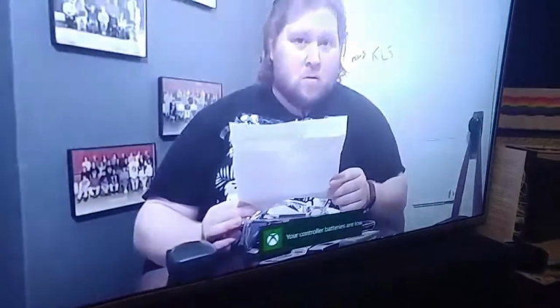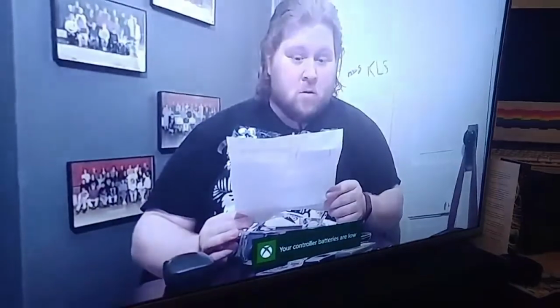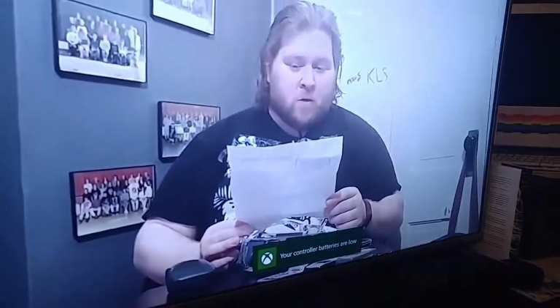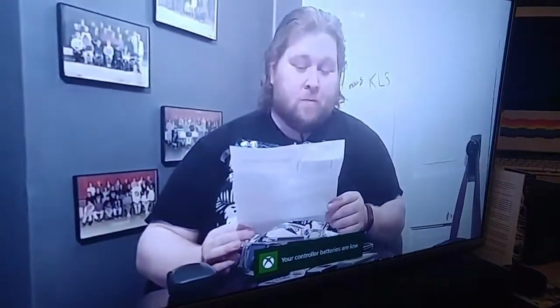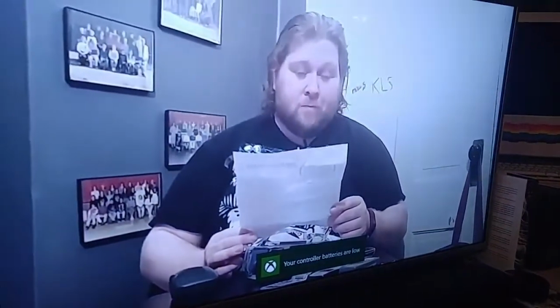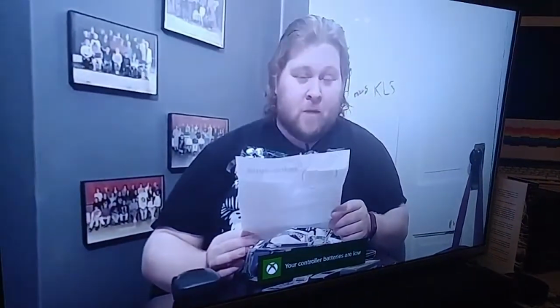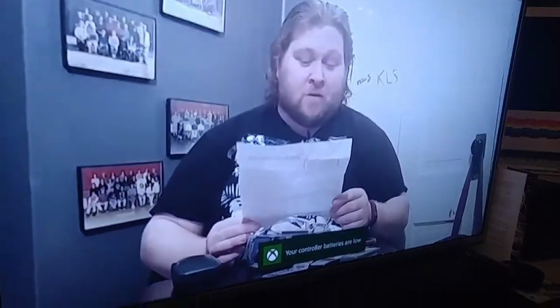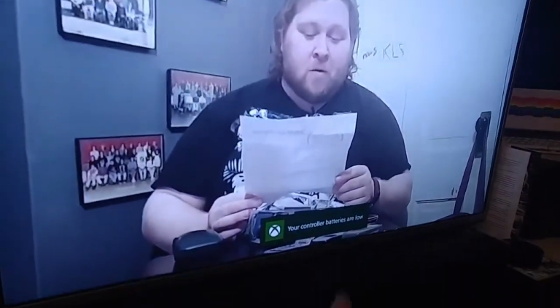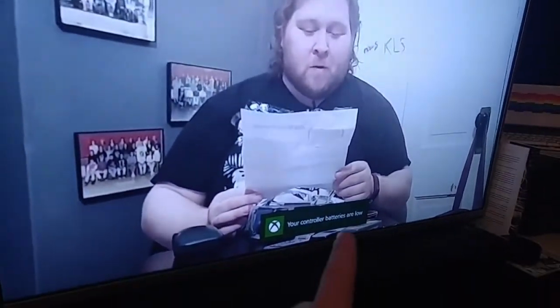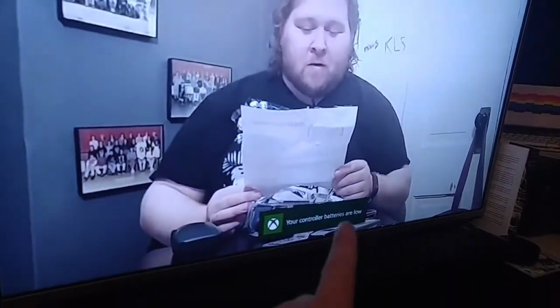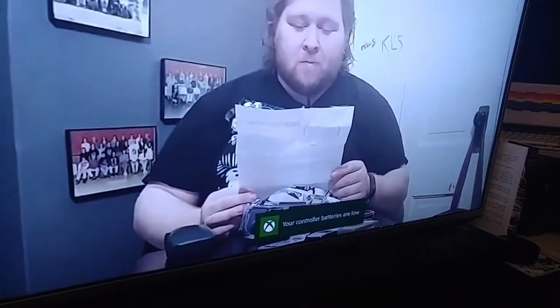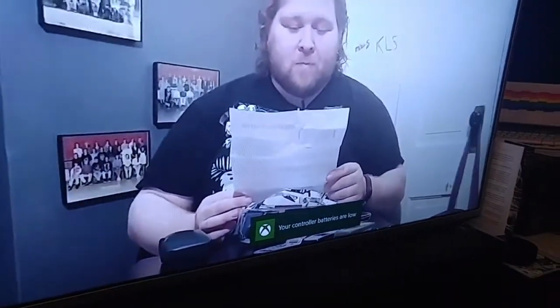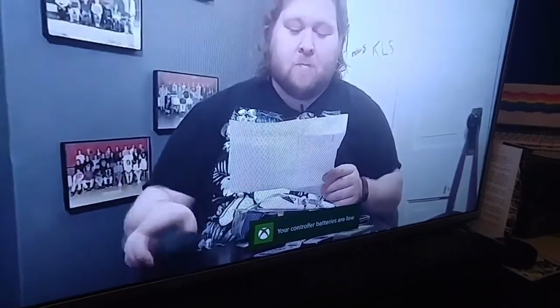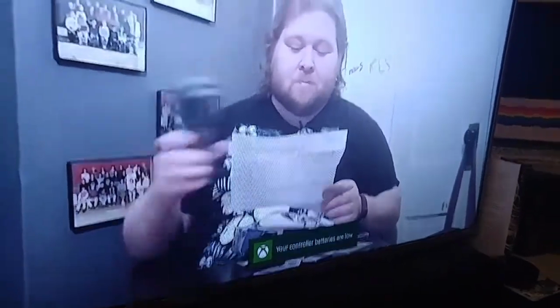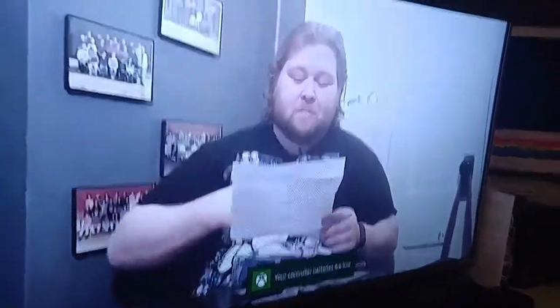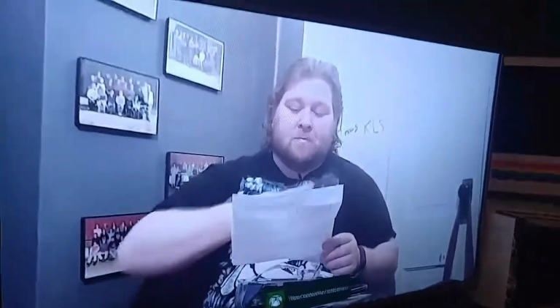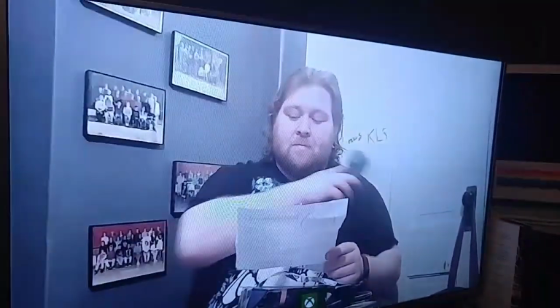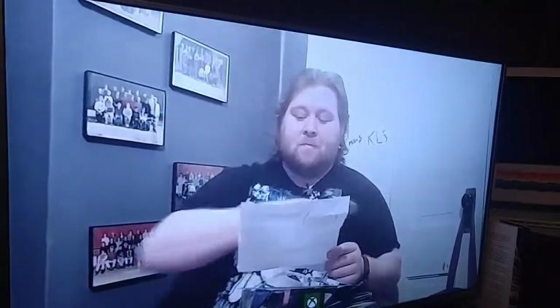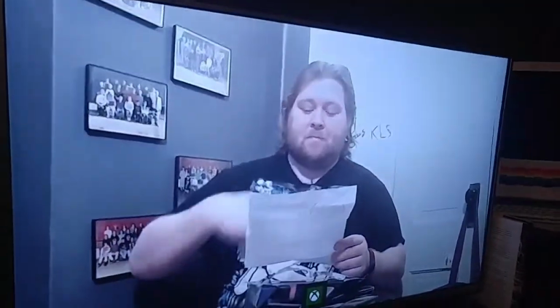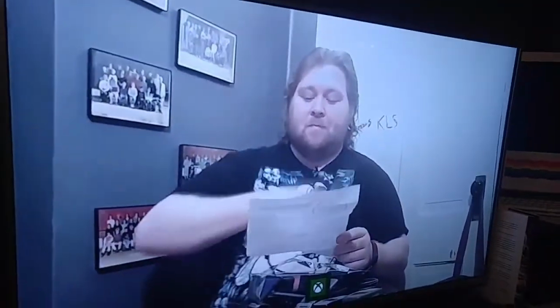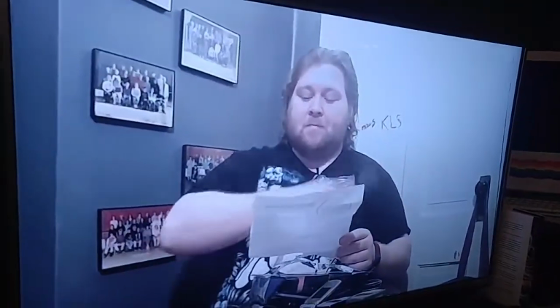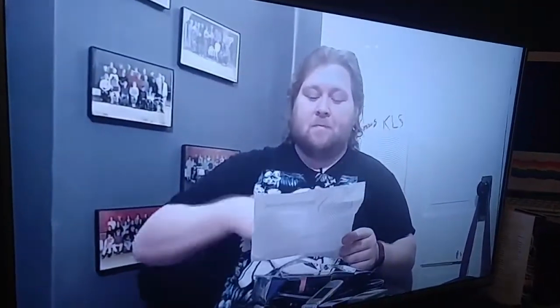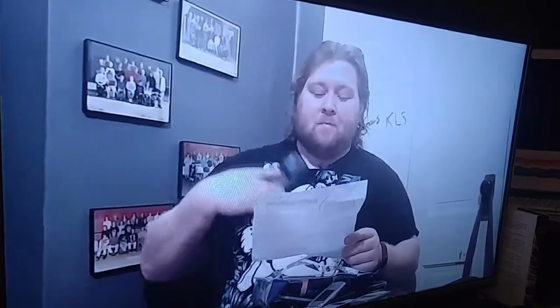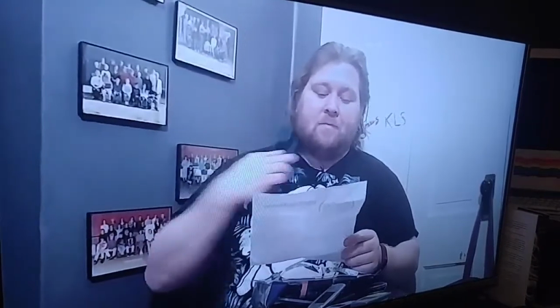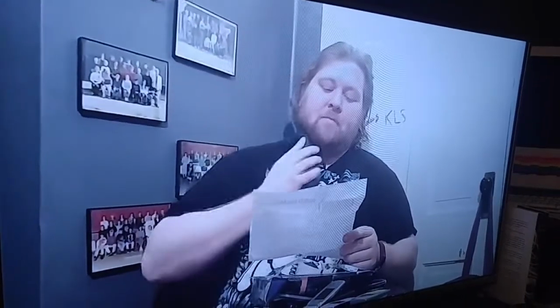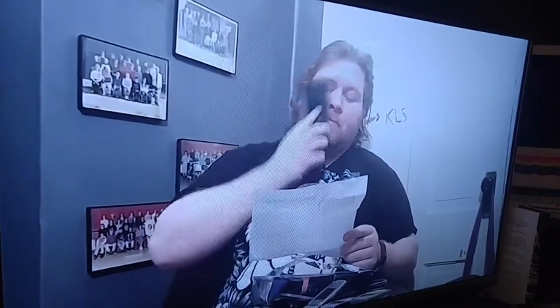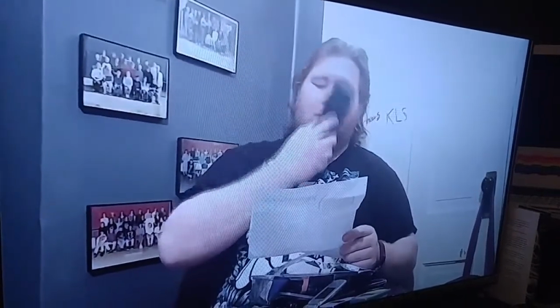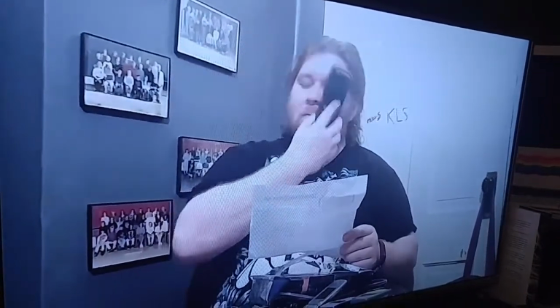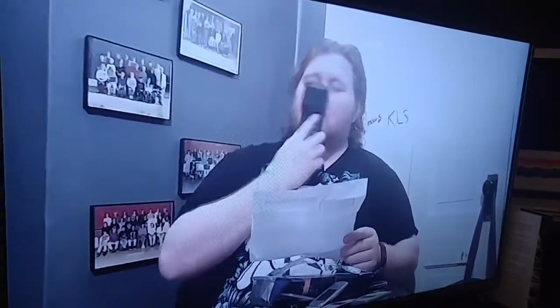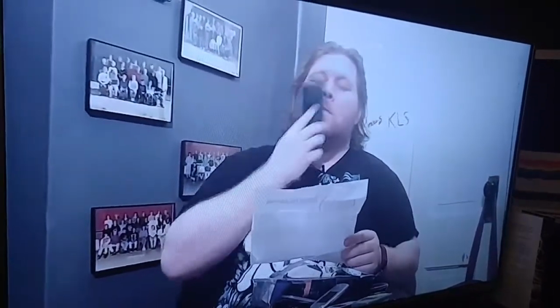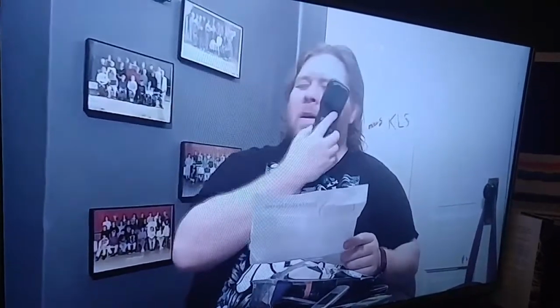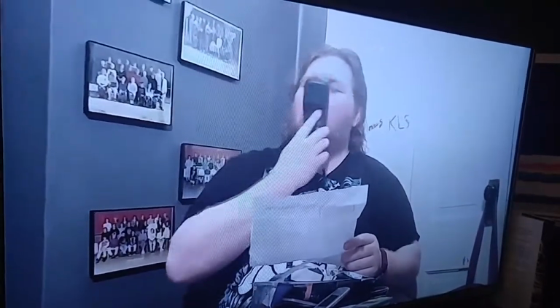Then we have my TV. My controller batteries are low. This is an LG — it's a 42 inch.